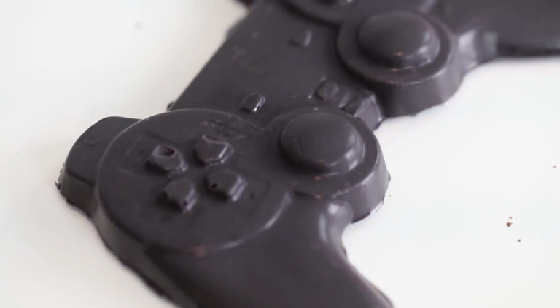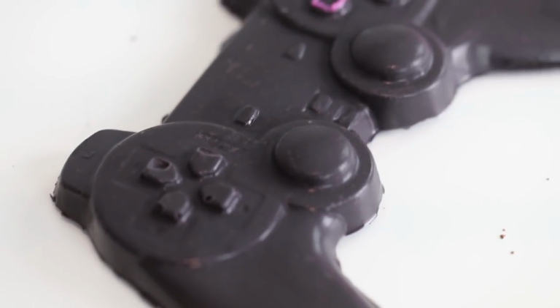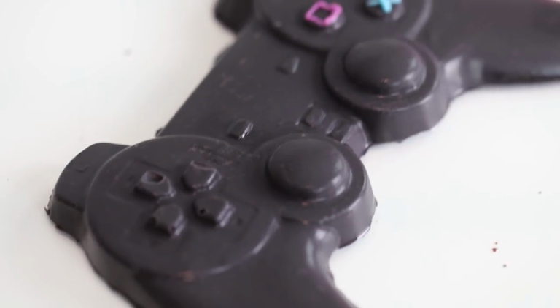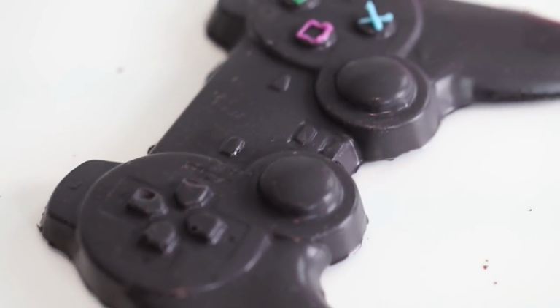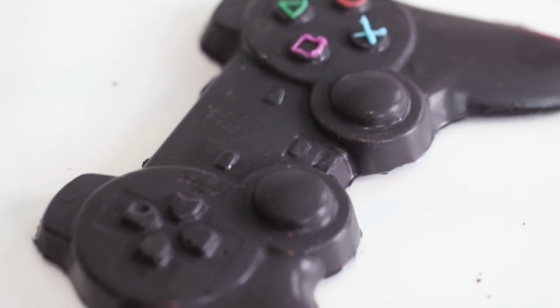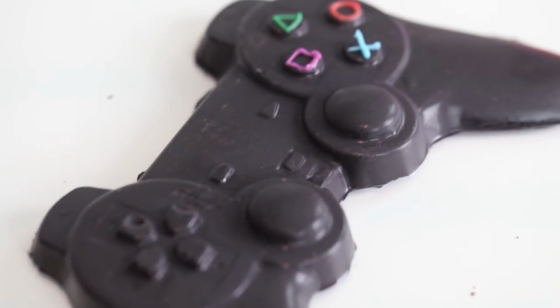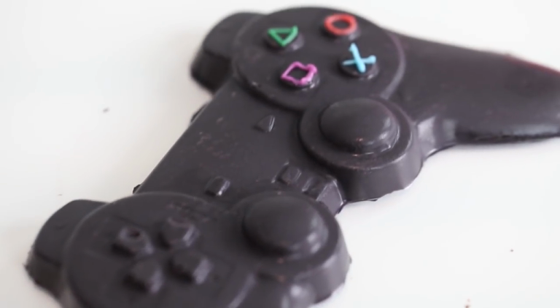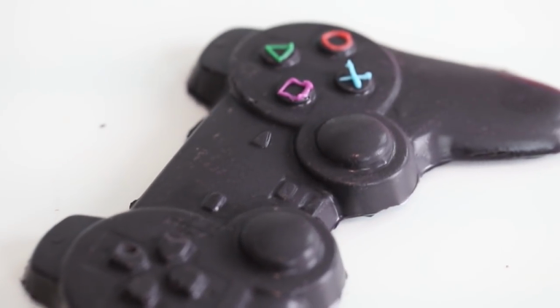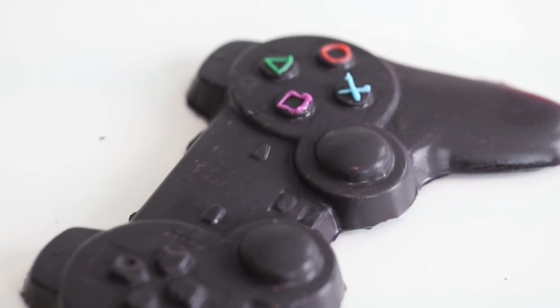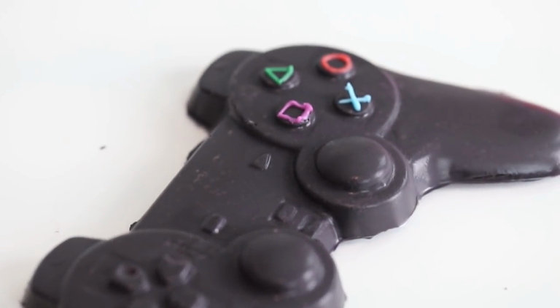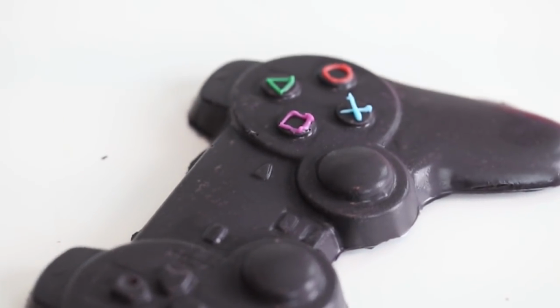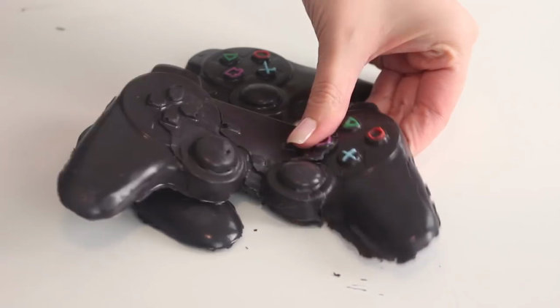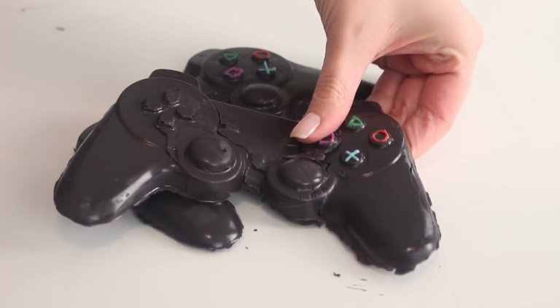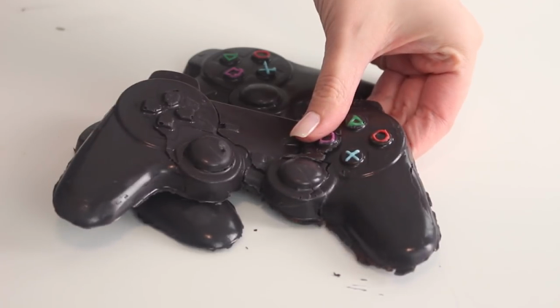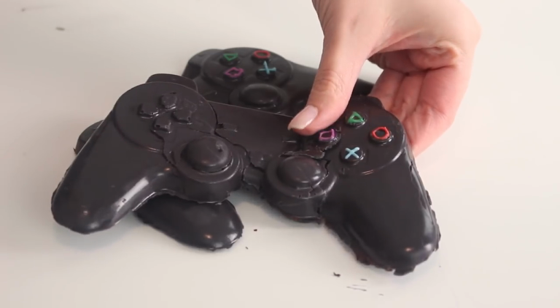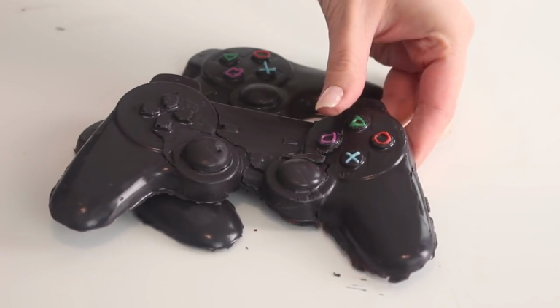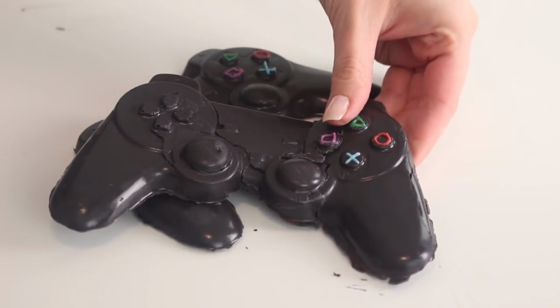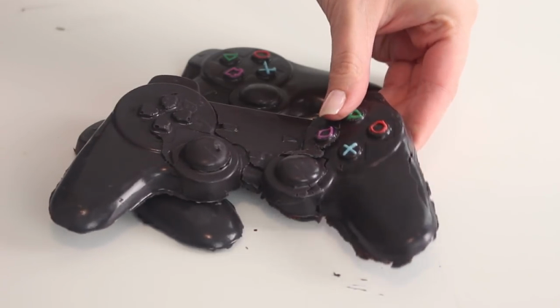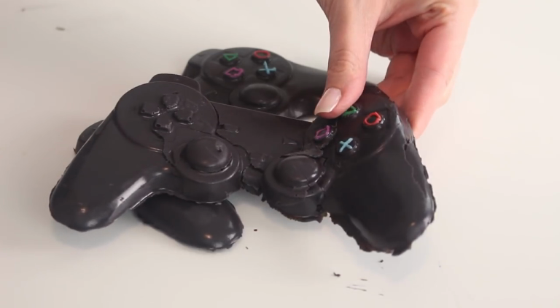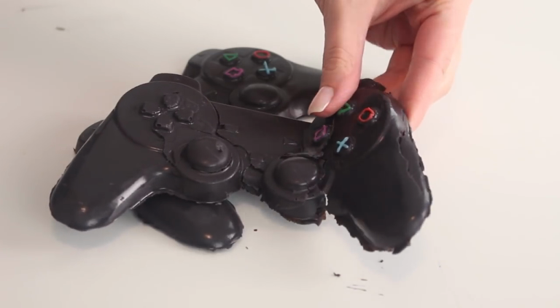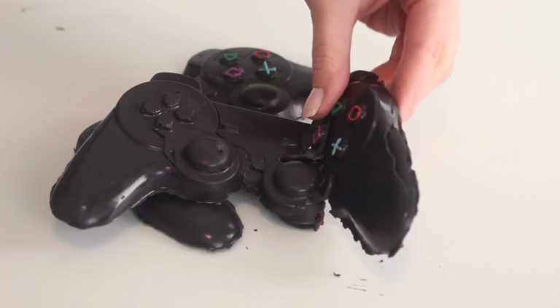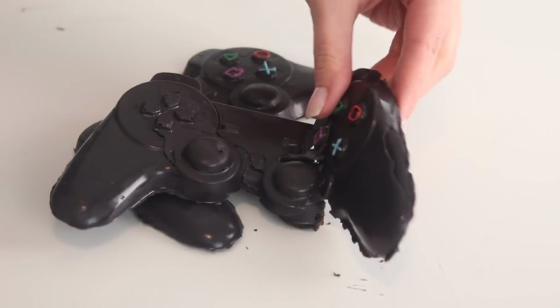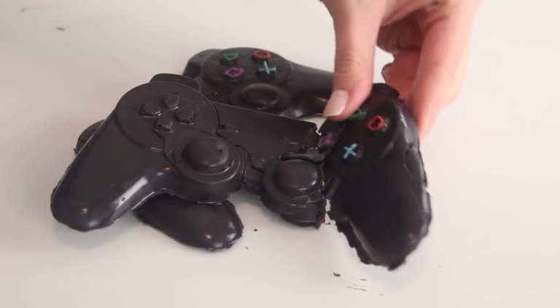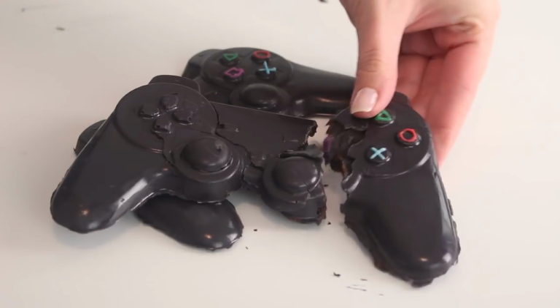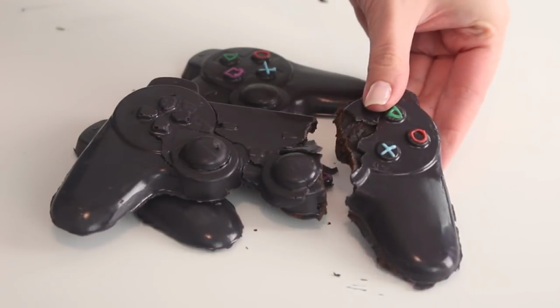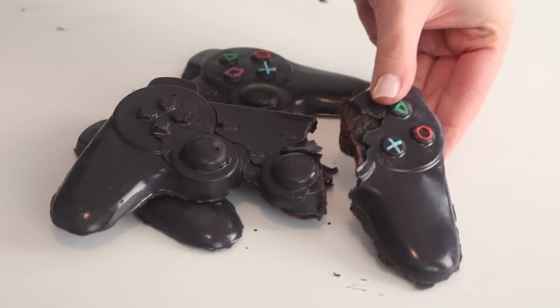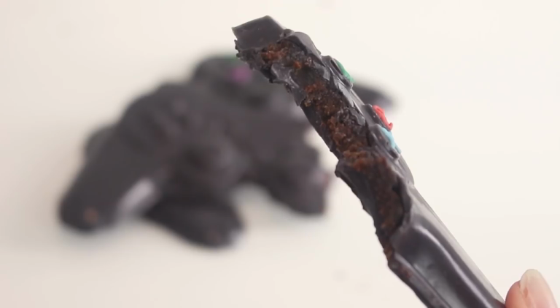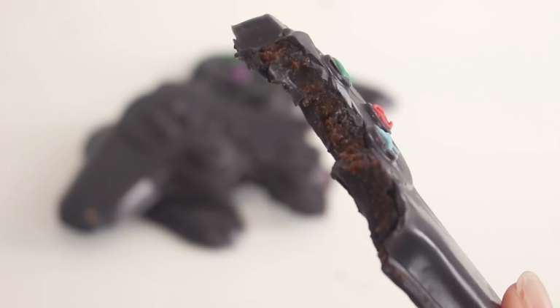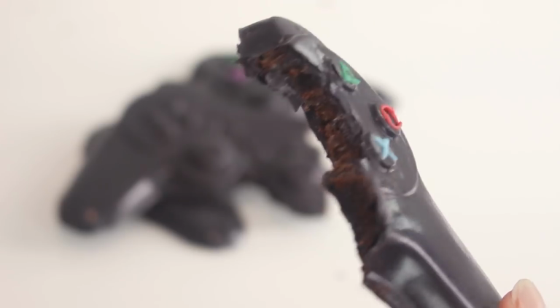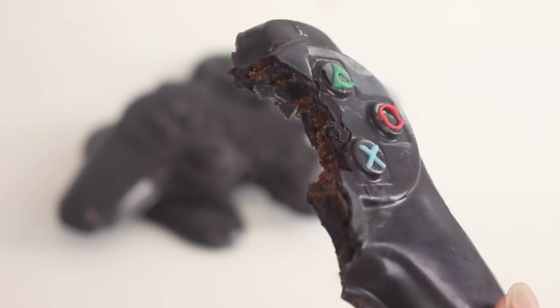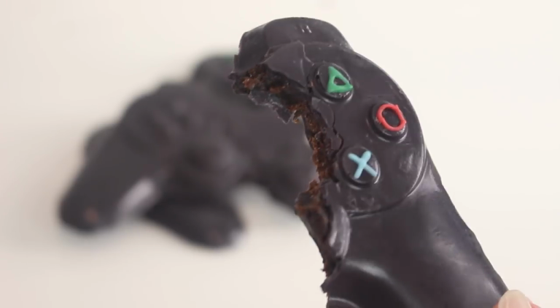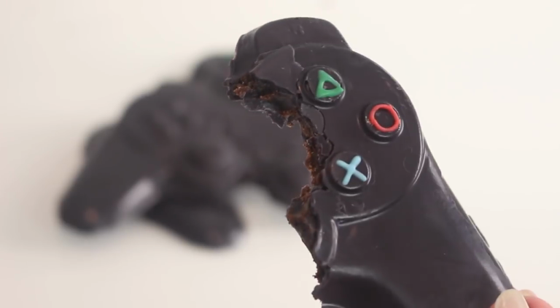Because of how thin the controller is, it will soften at room temperature, so you want to store these in the fridge until you are about to serve them.